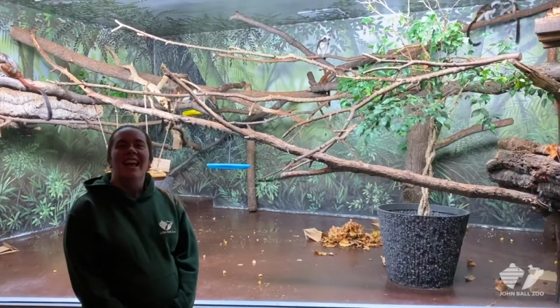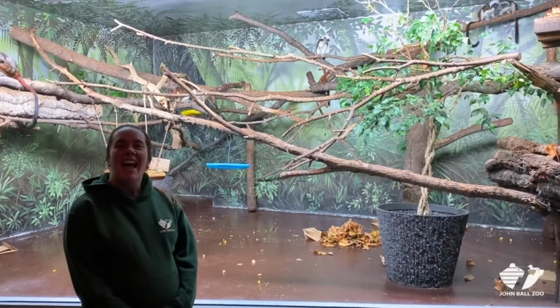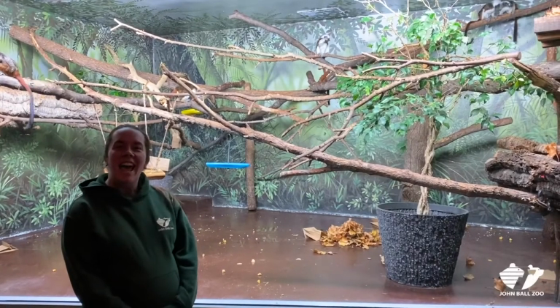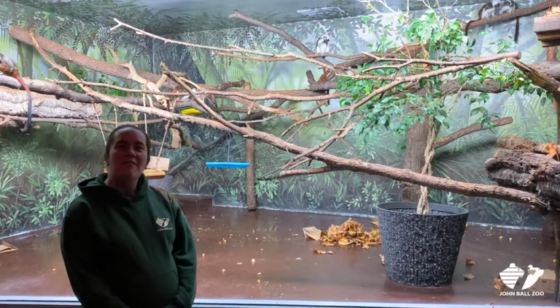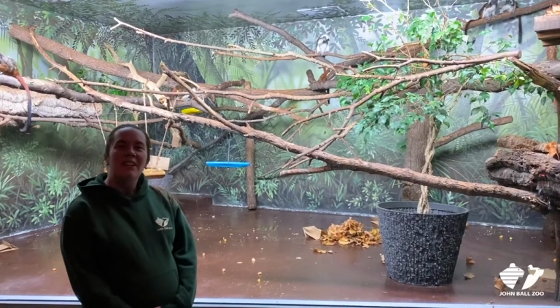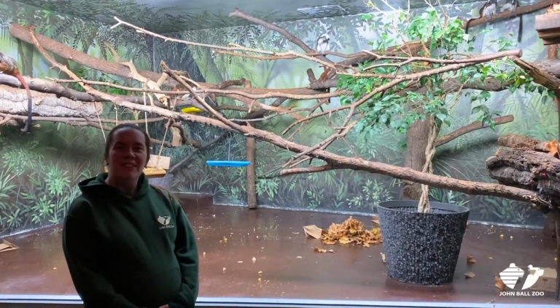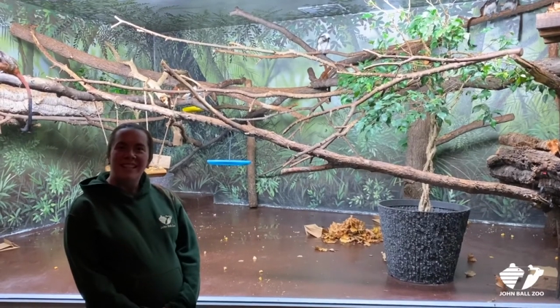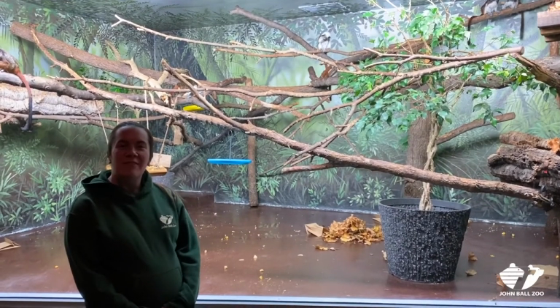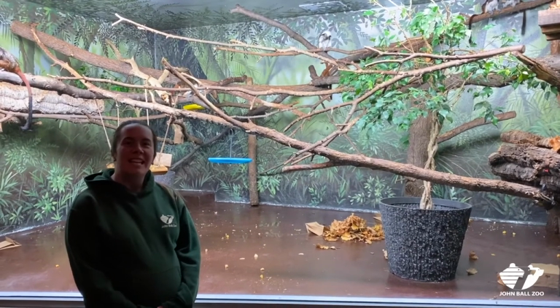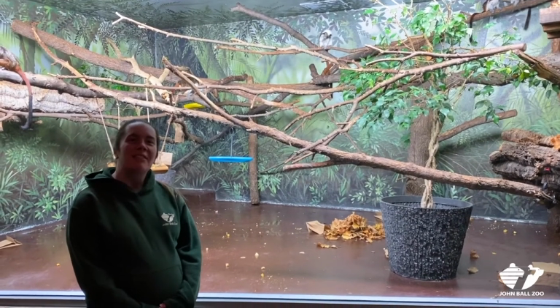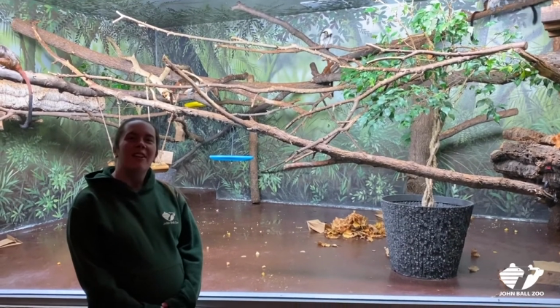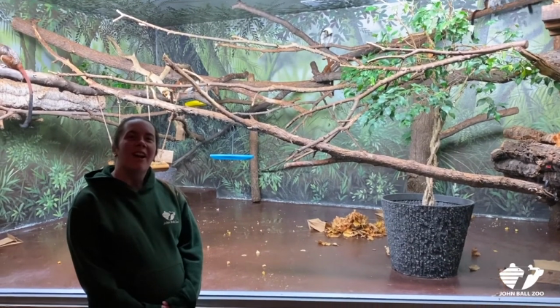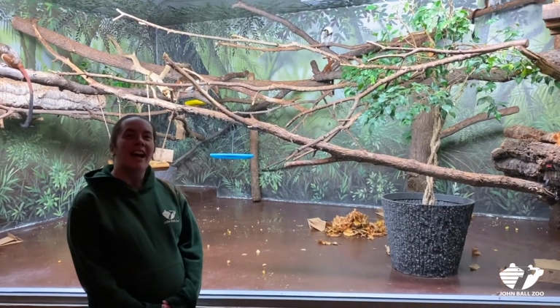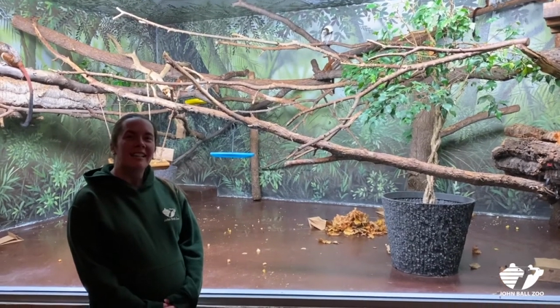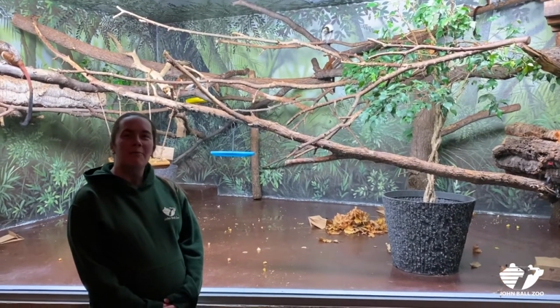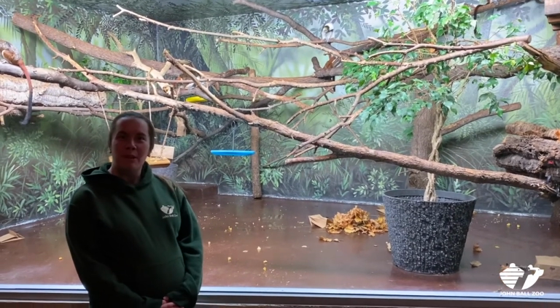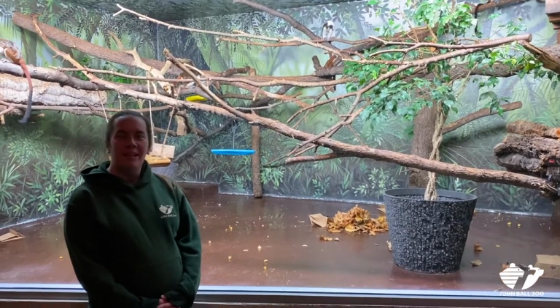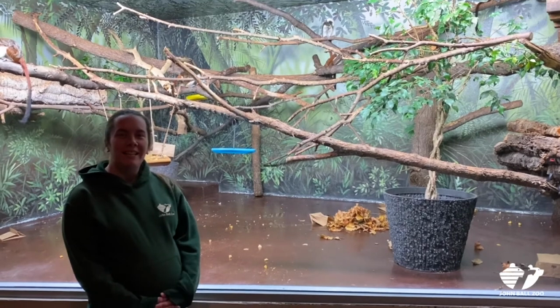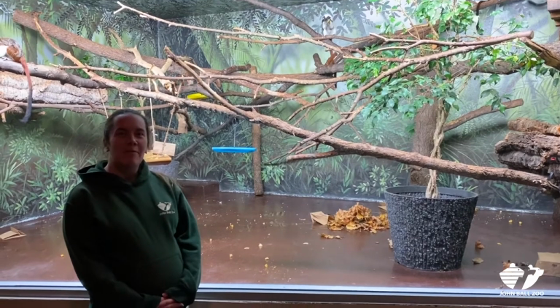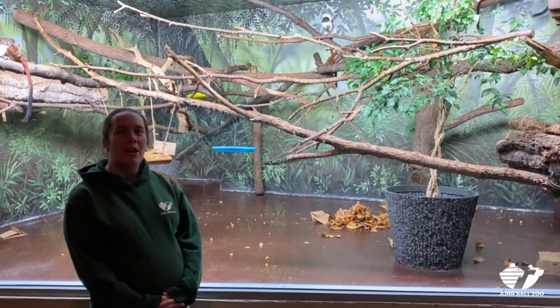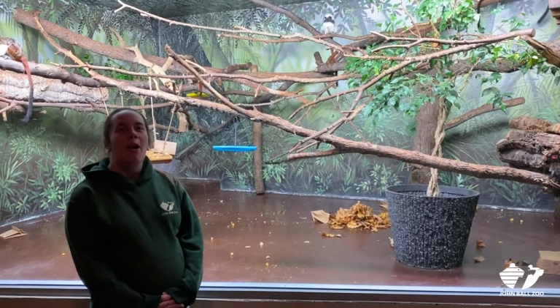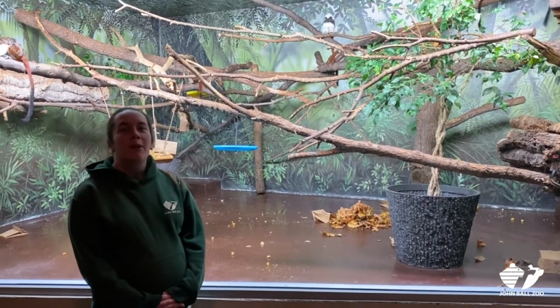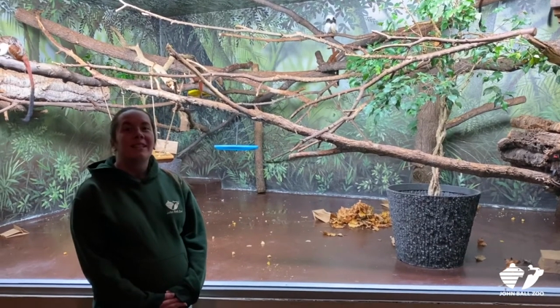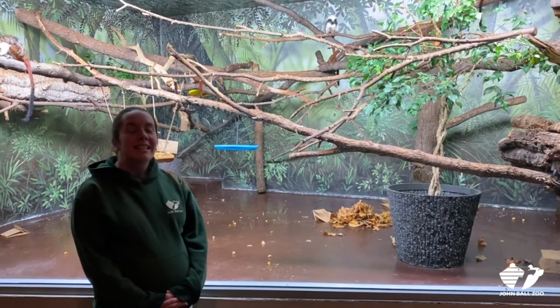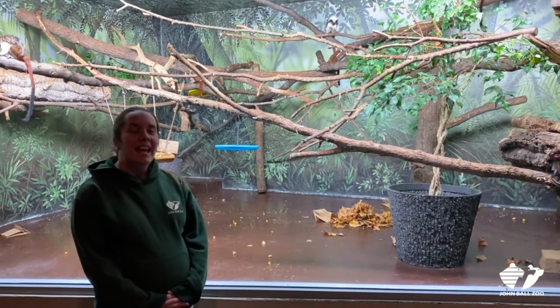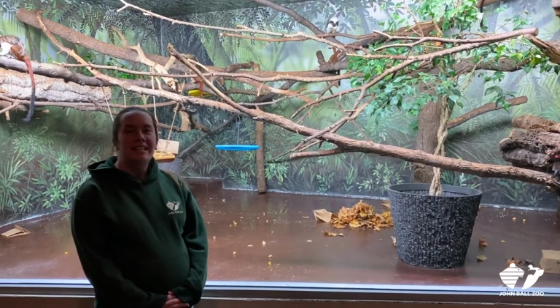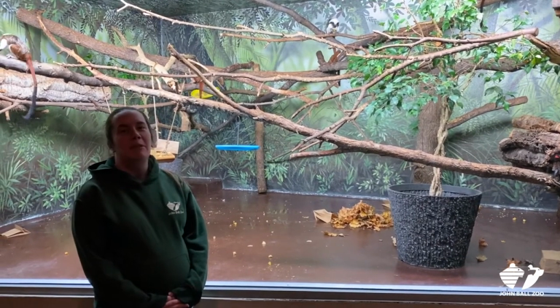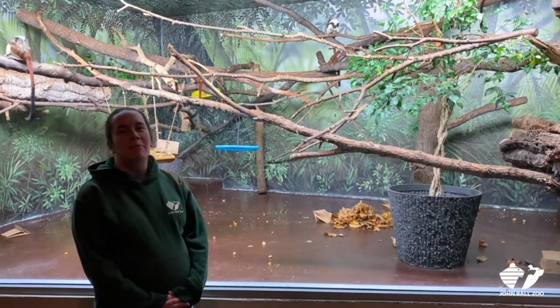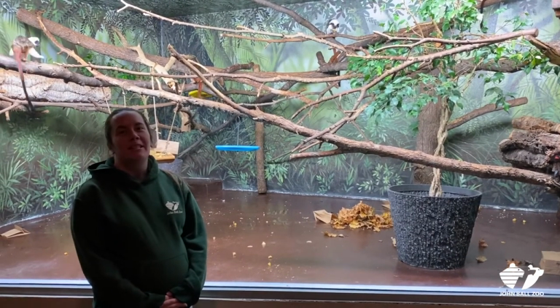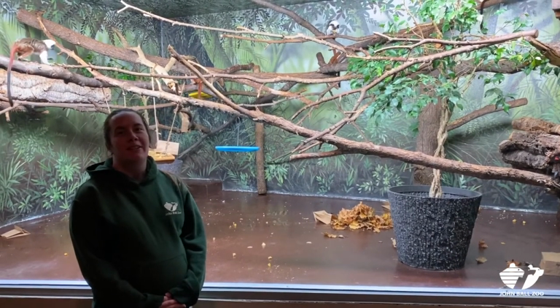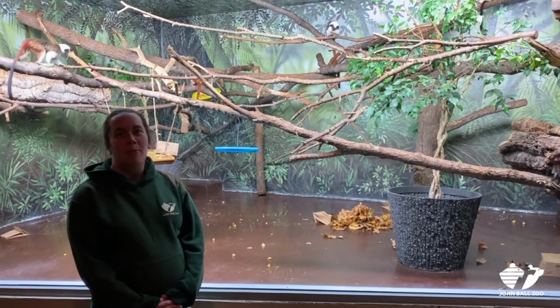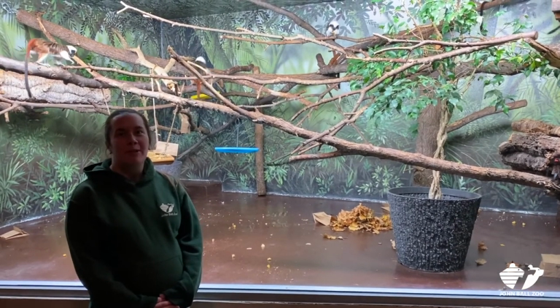Hi, I'm Erin Renz and I'm standing in front of our Cotton Top Tamarin exhibit. We have six Cotton Top Tamarins here at John Ball Zoo.